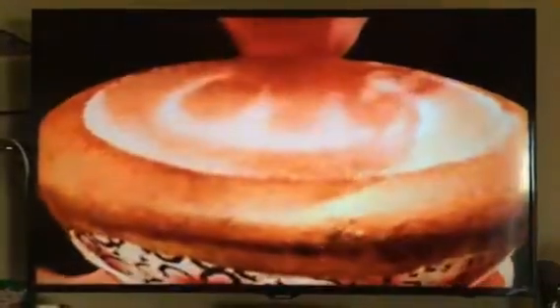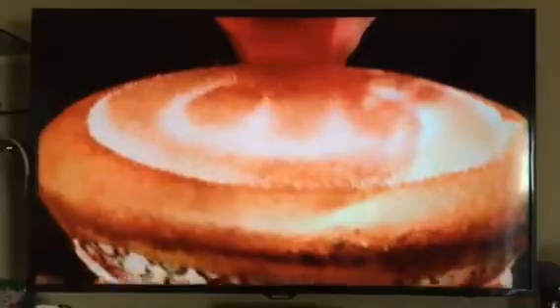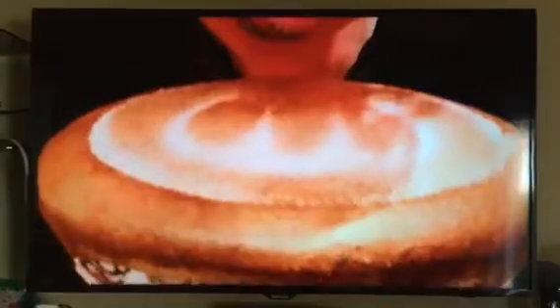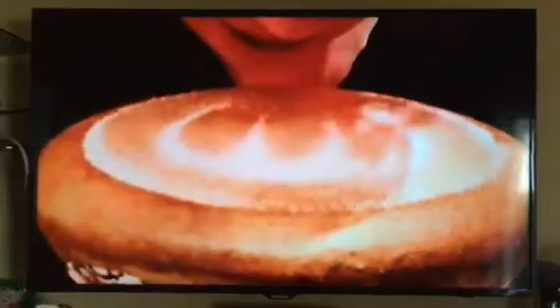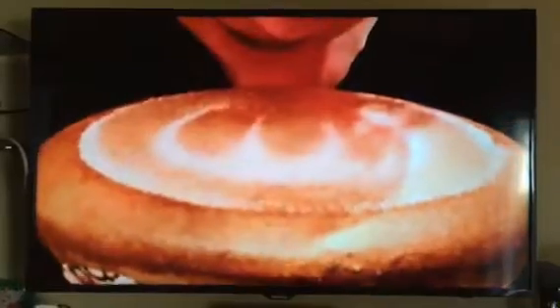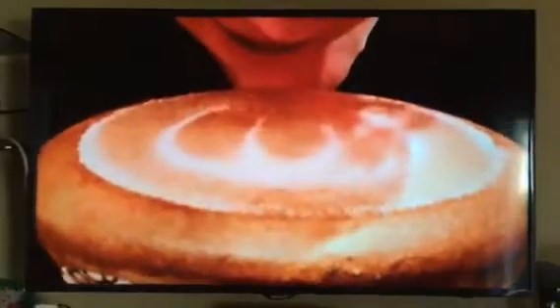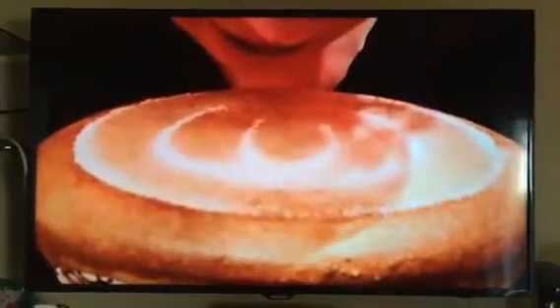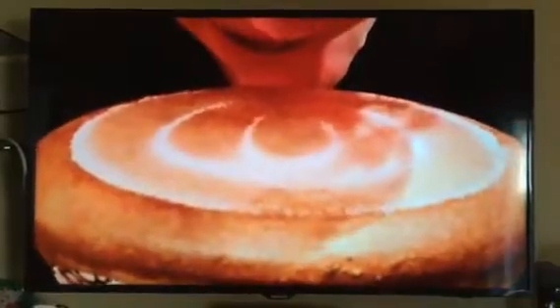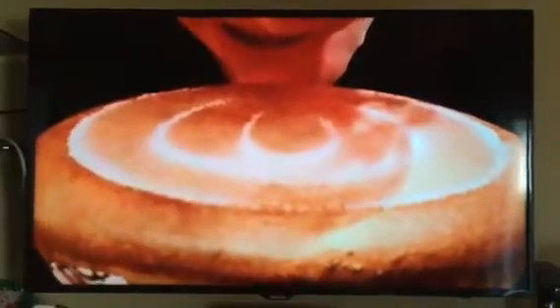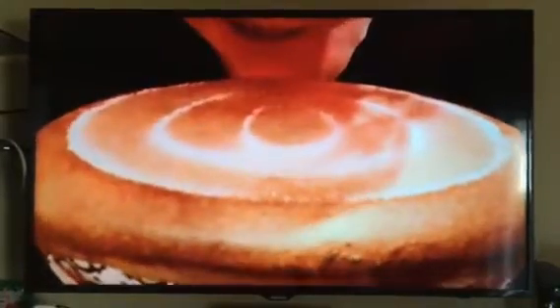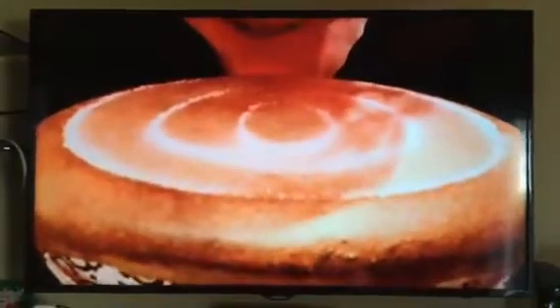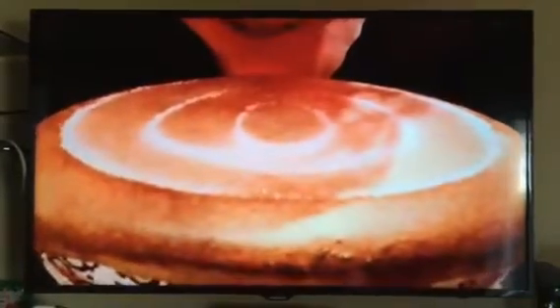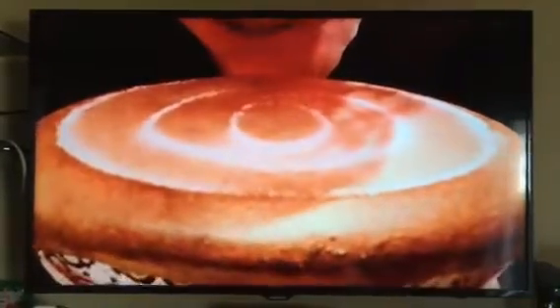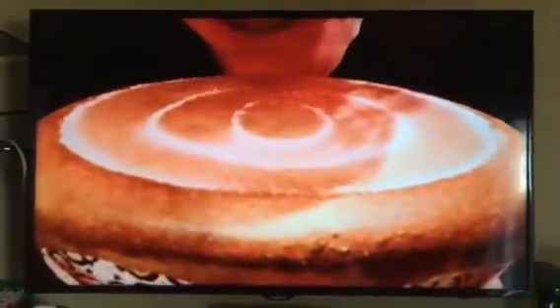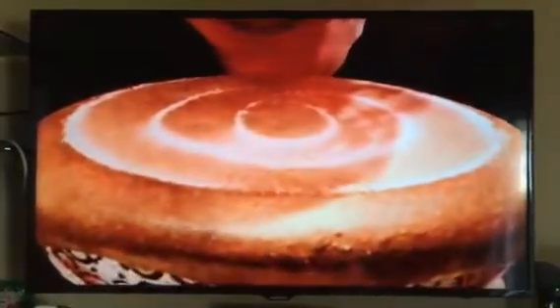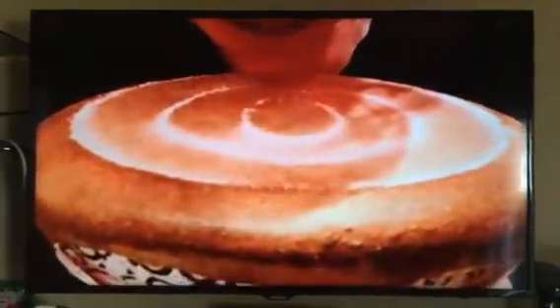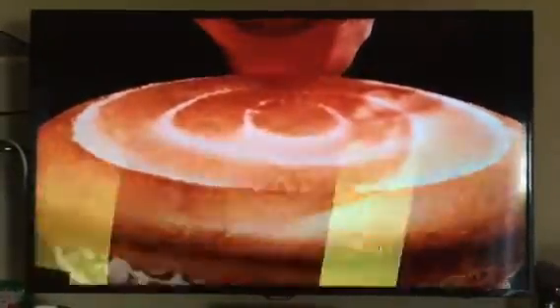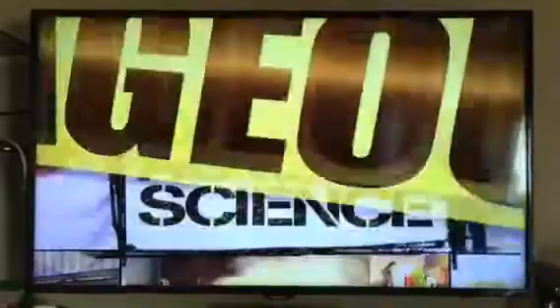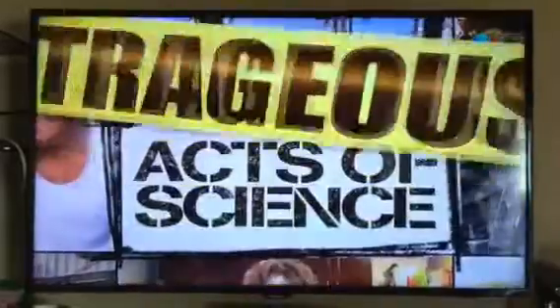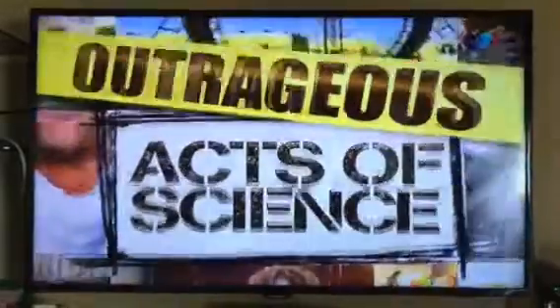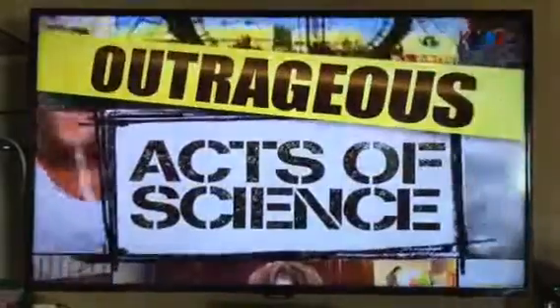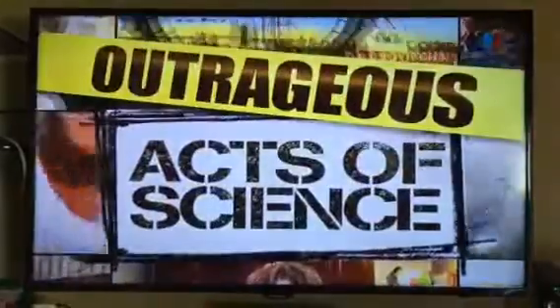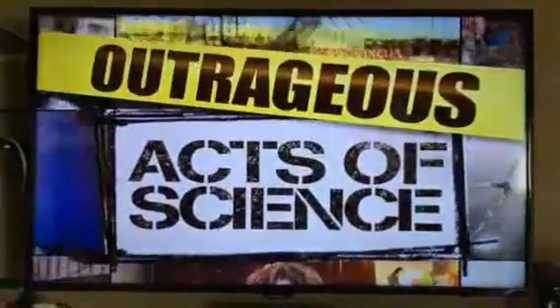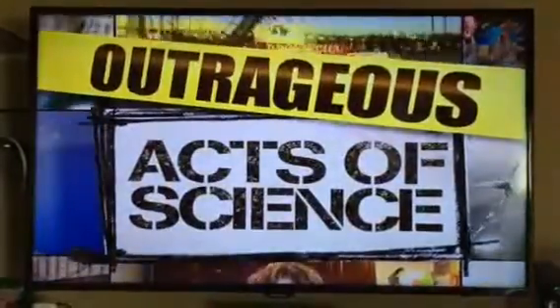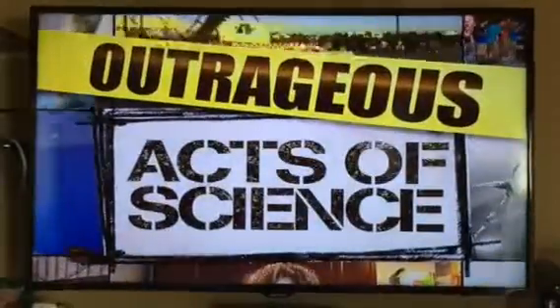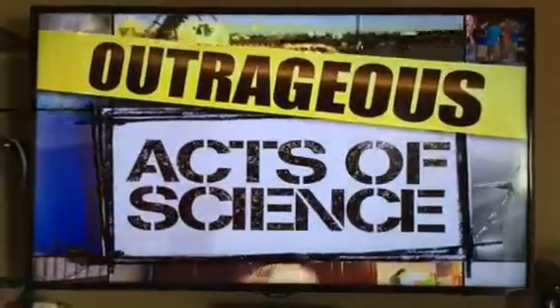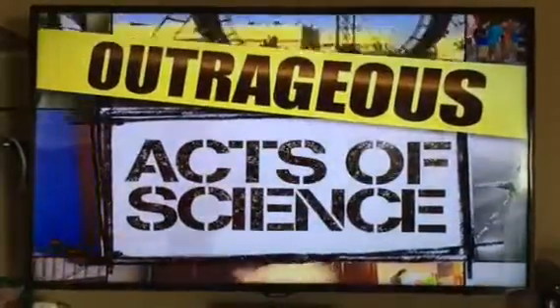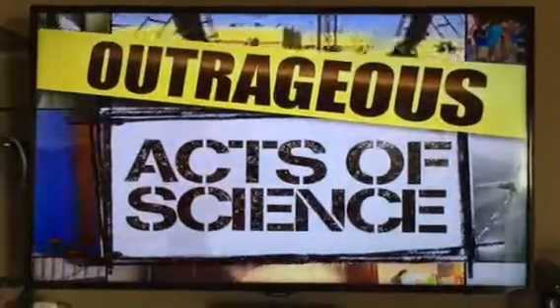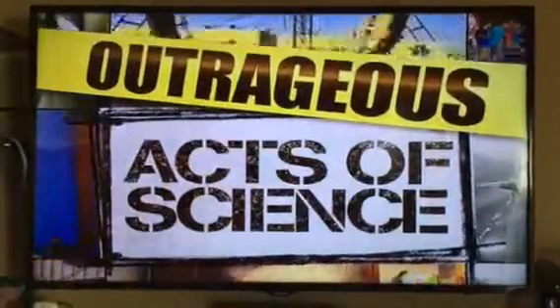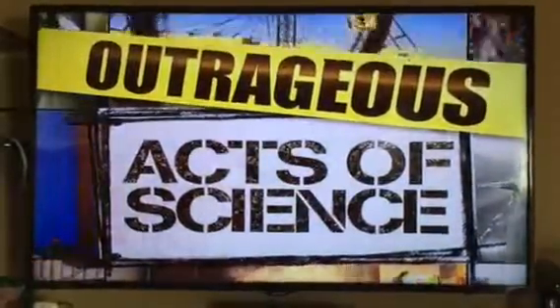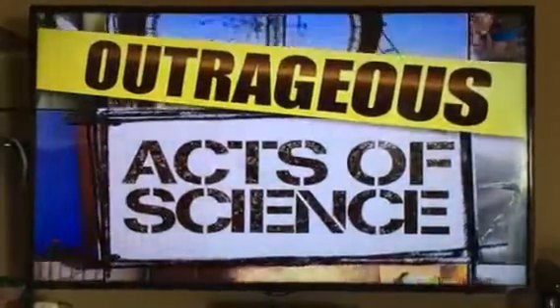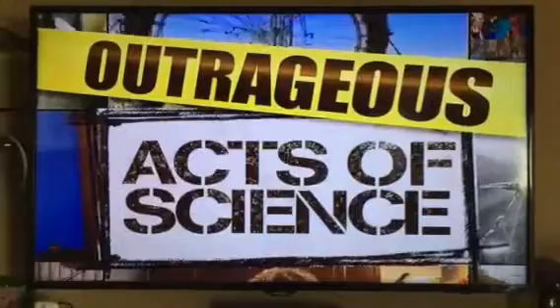Stick around for more salty human lab rats on Outrageous Acts of Science.